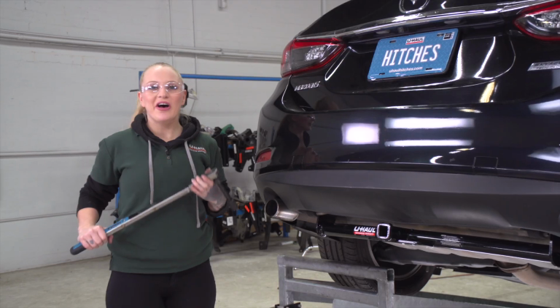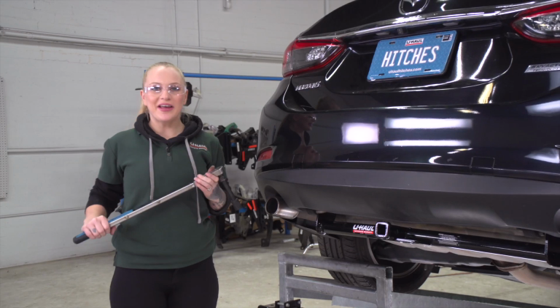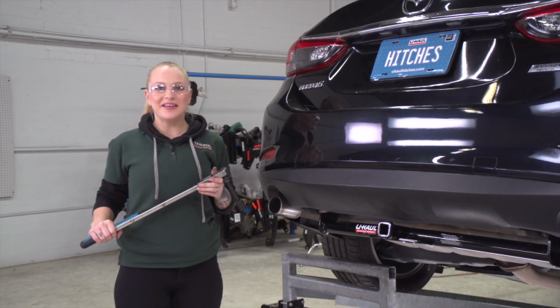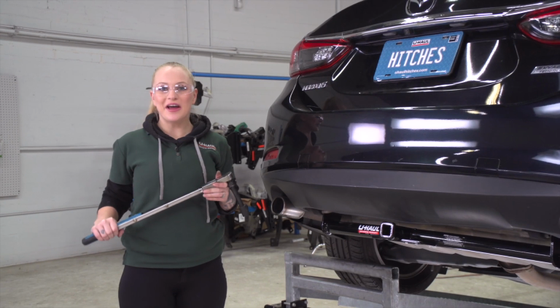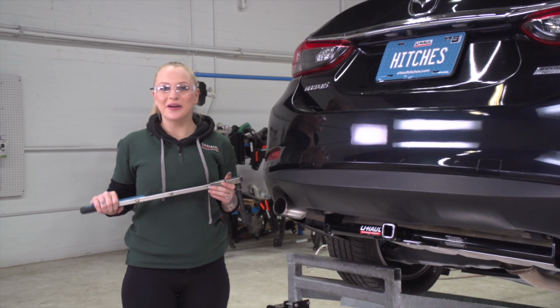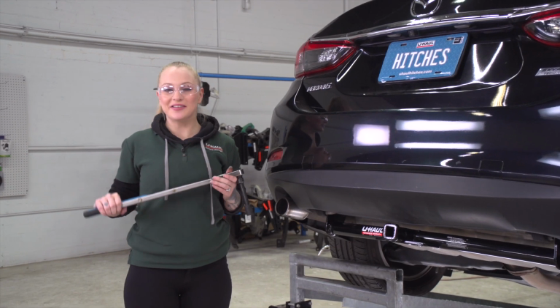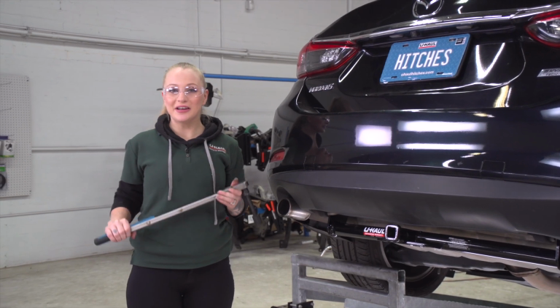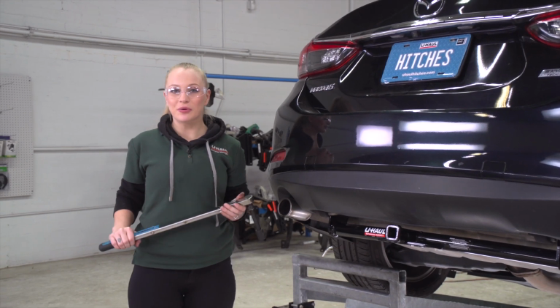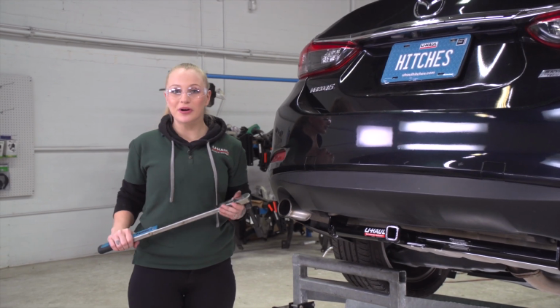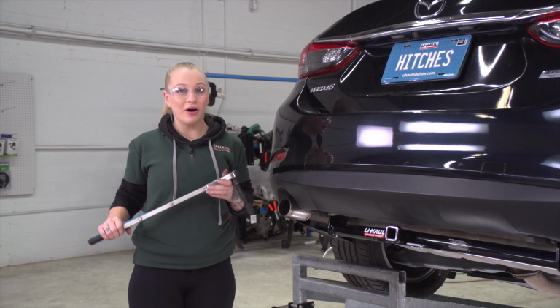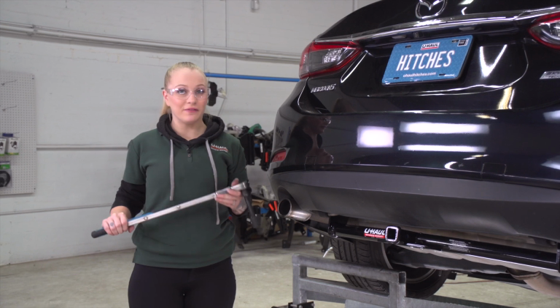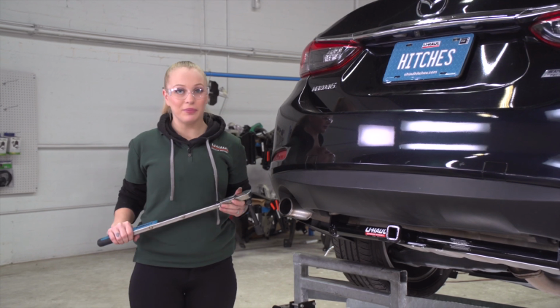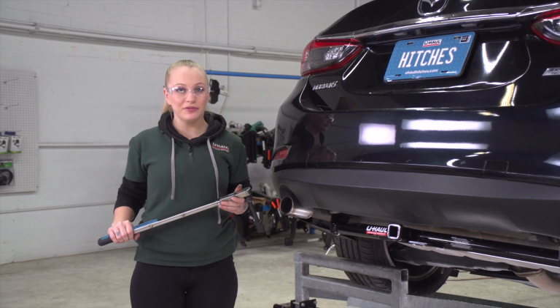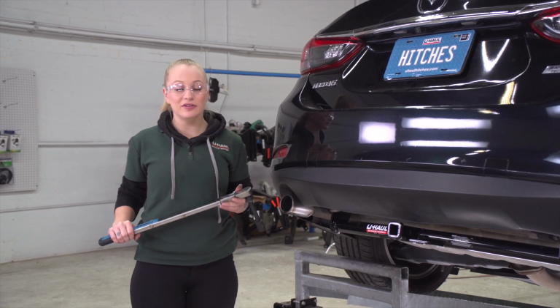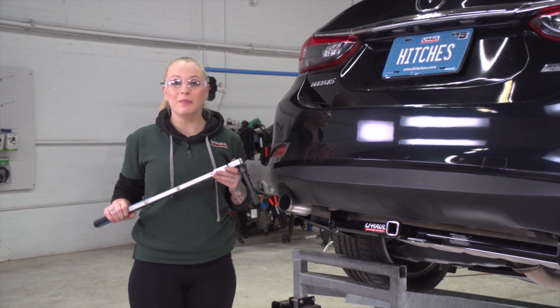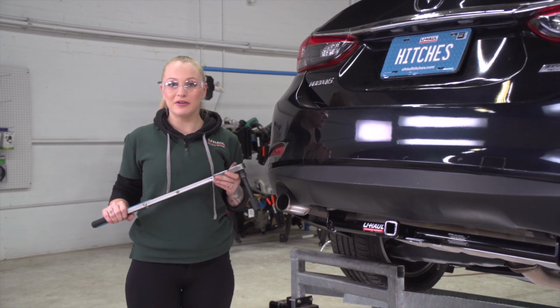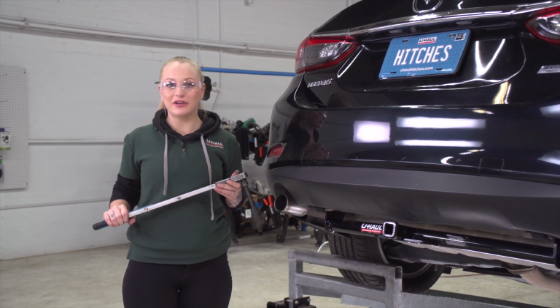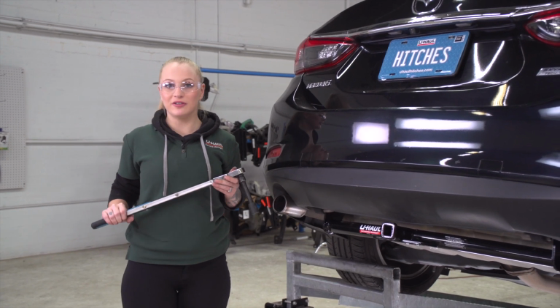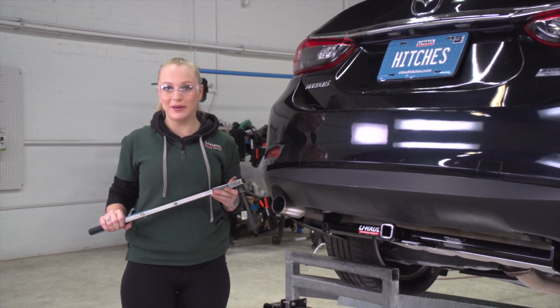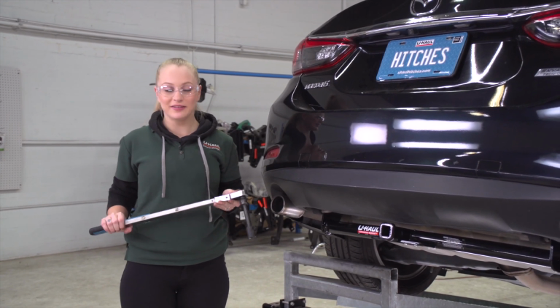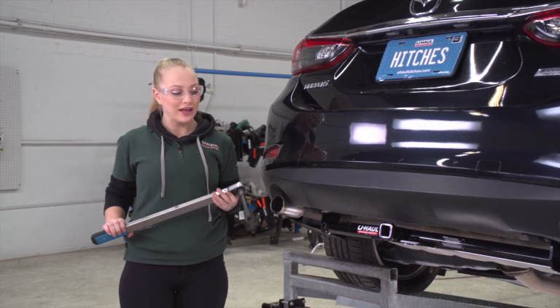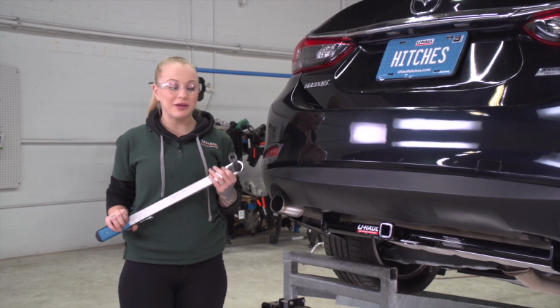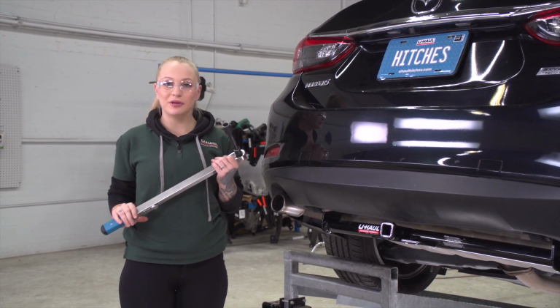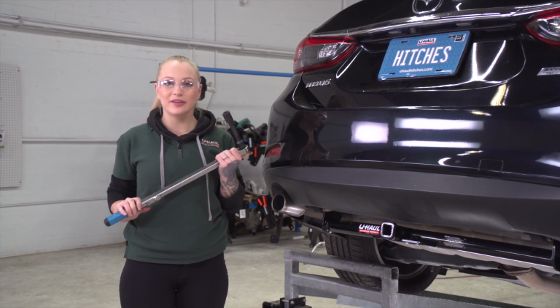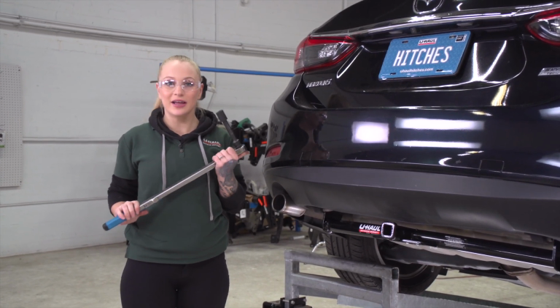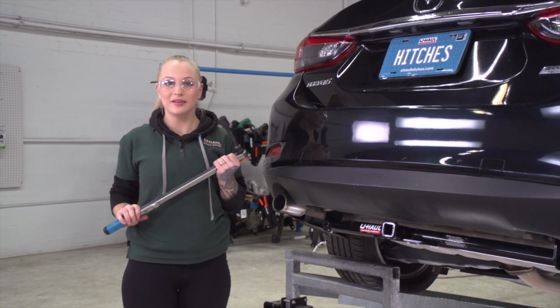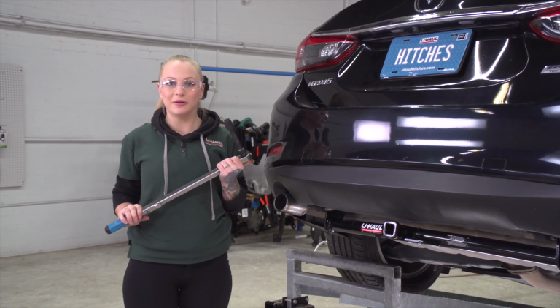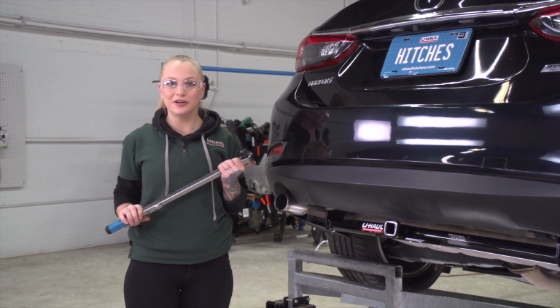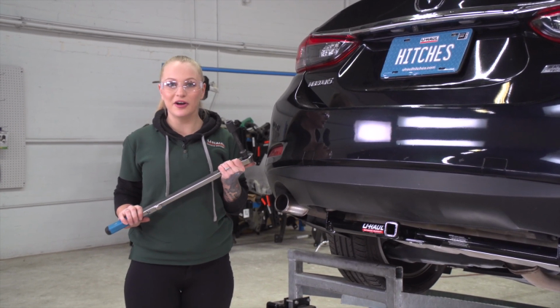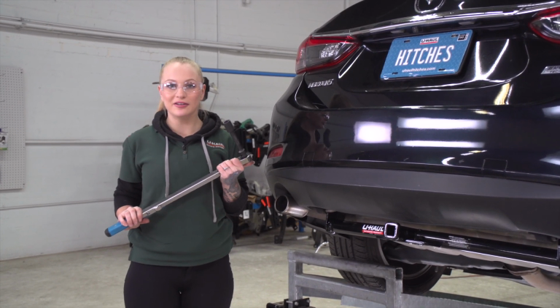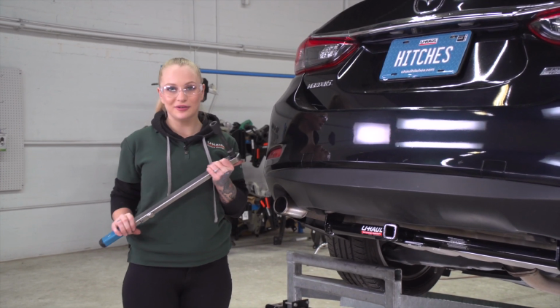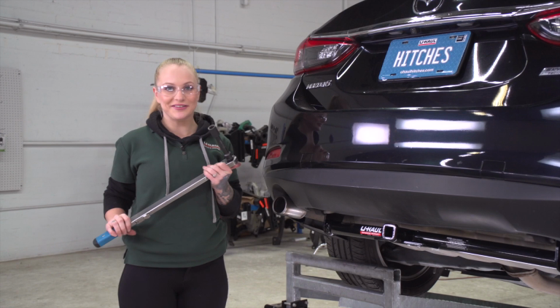Now we're going to tighten and torque all of our bolts to the manufacturer's specs. I'm going to be using a 19-millimeter socket to do this.